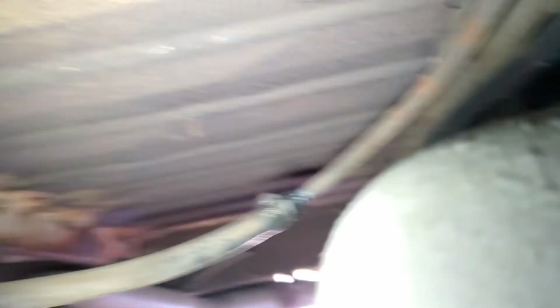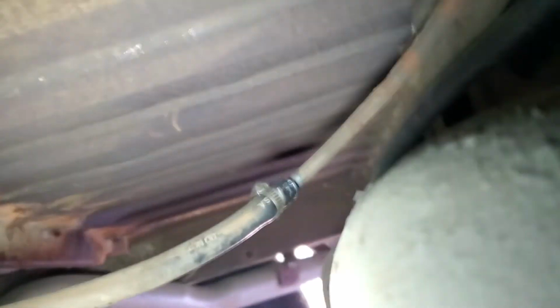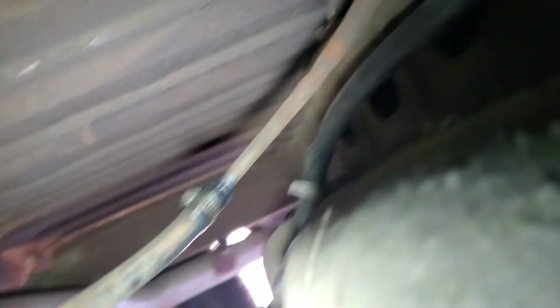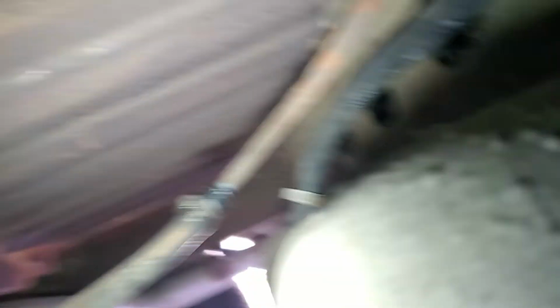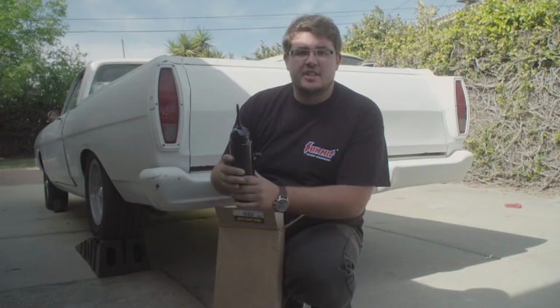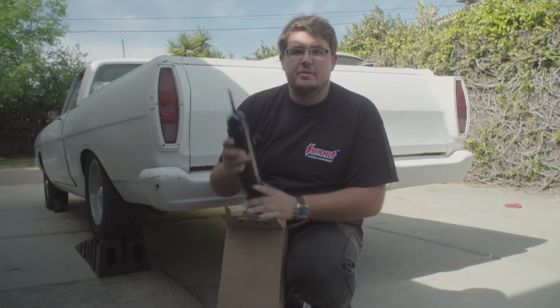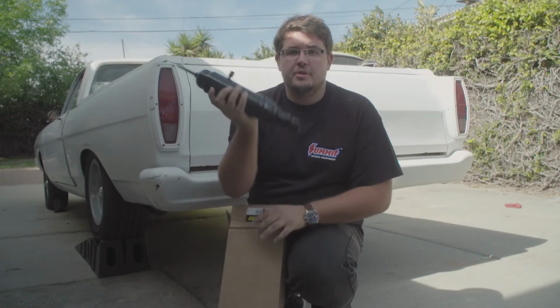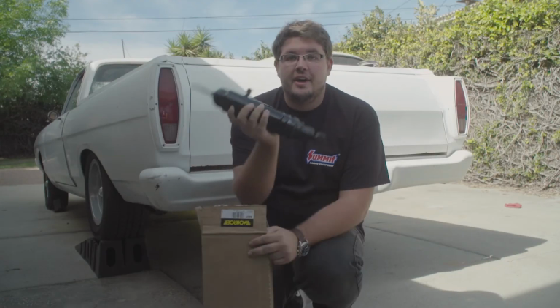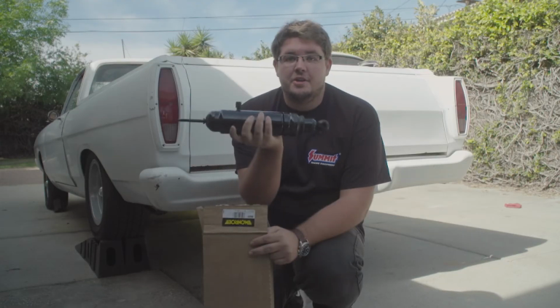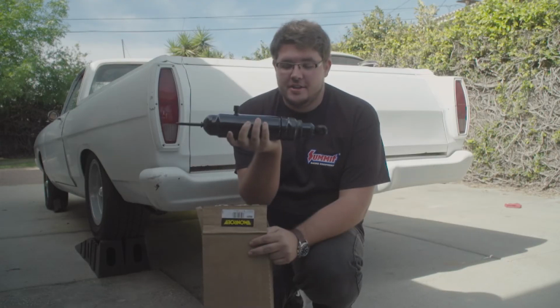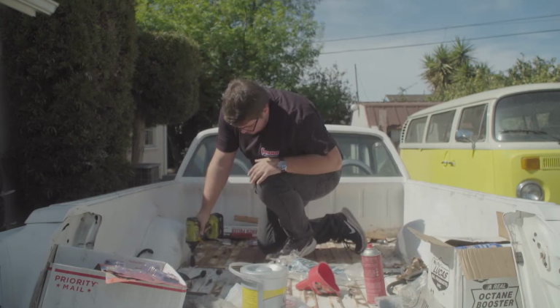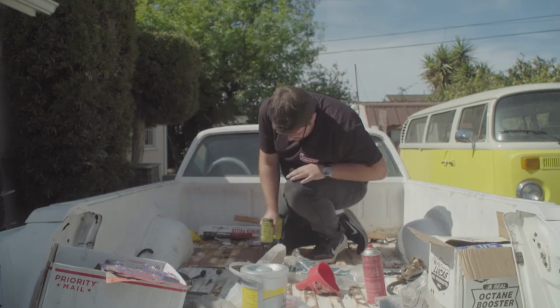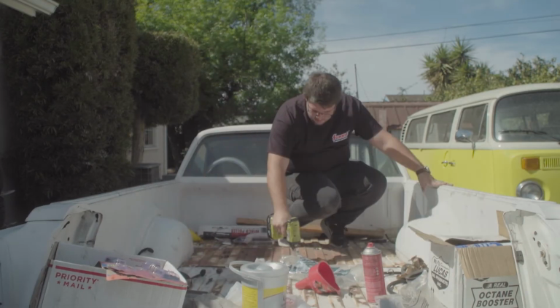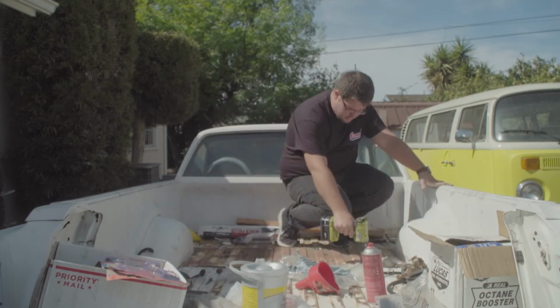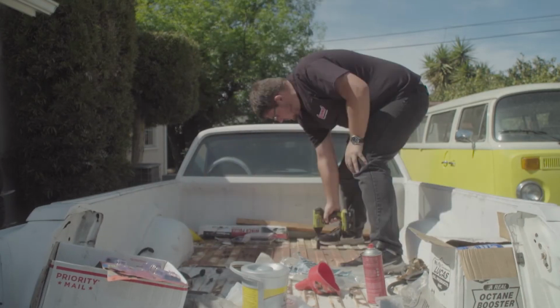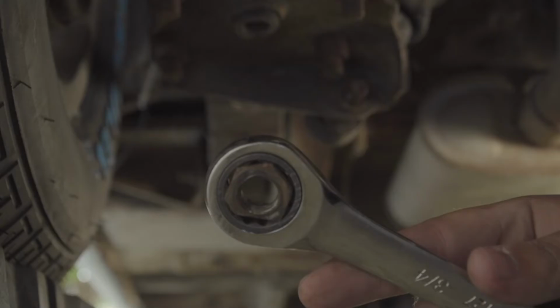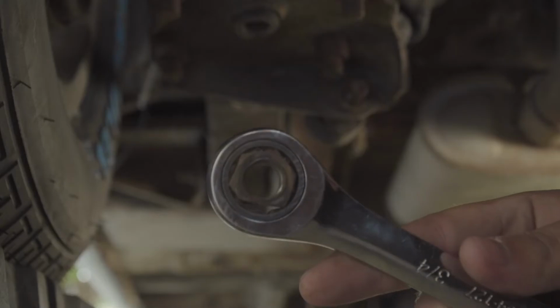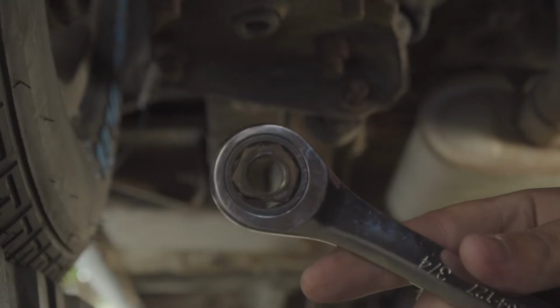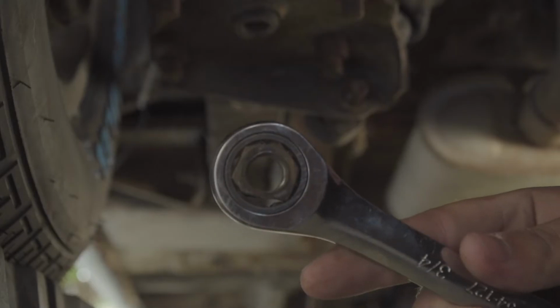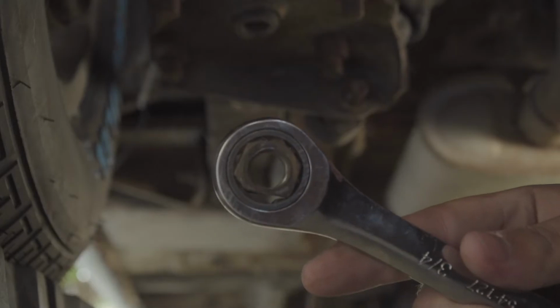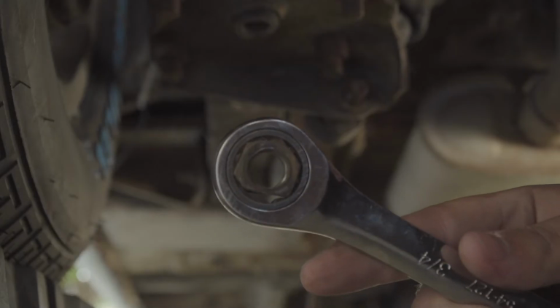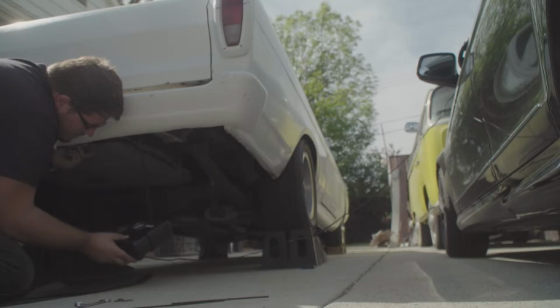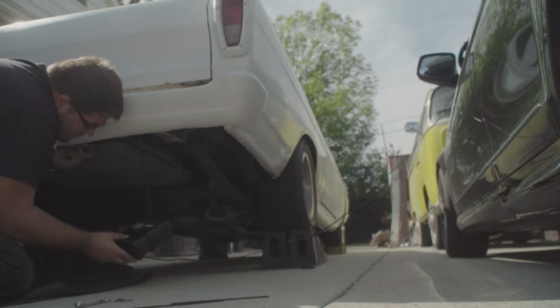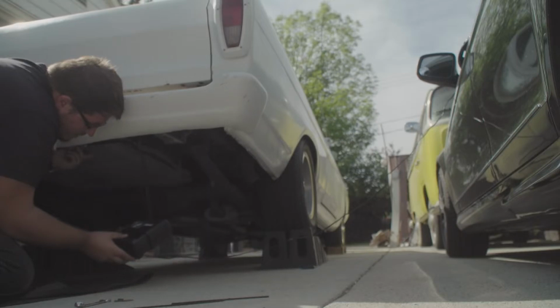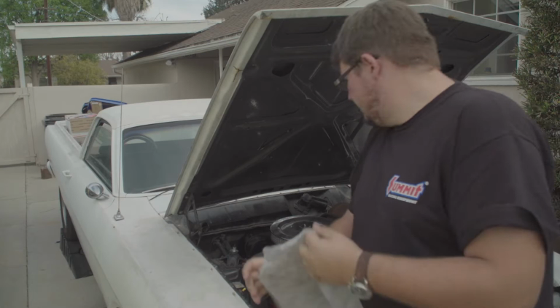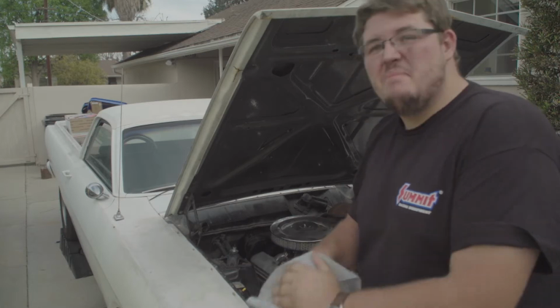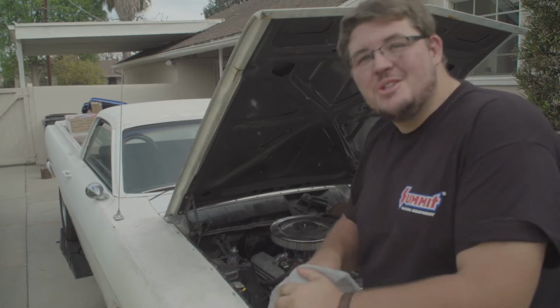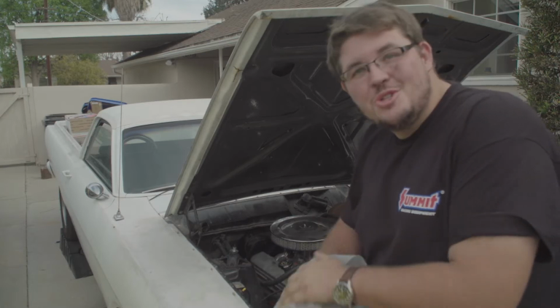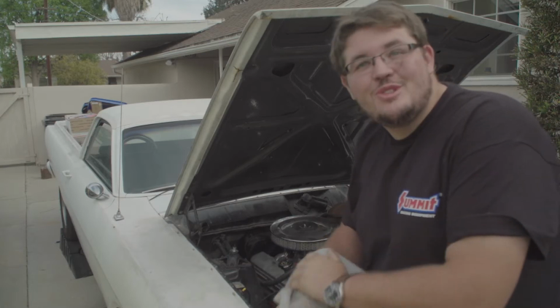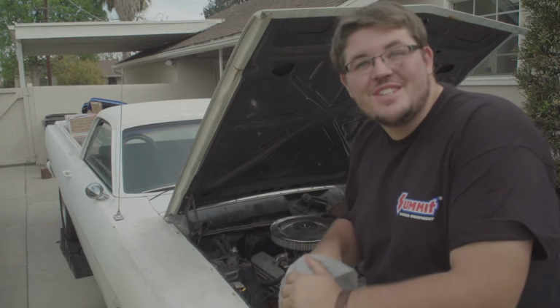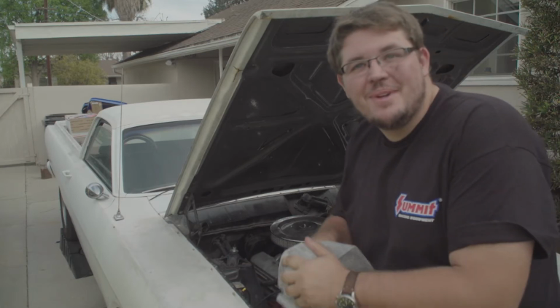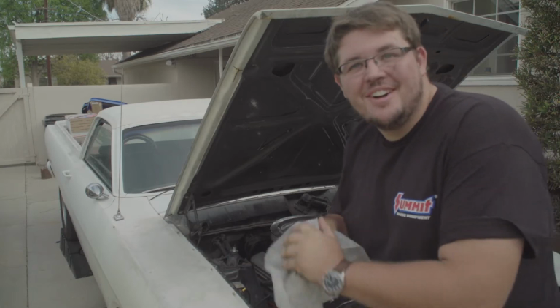I could not find it. Here's some new air shocks. See if the magic juice fixes my car.